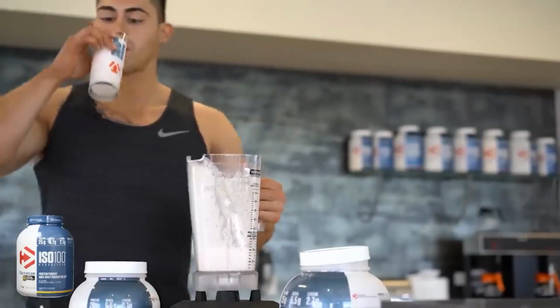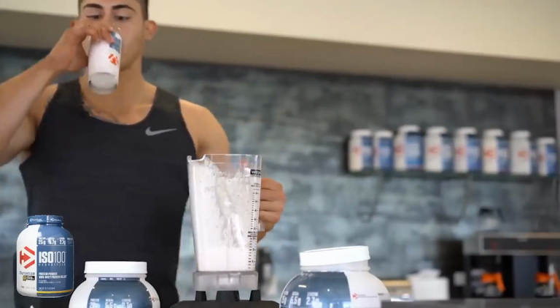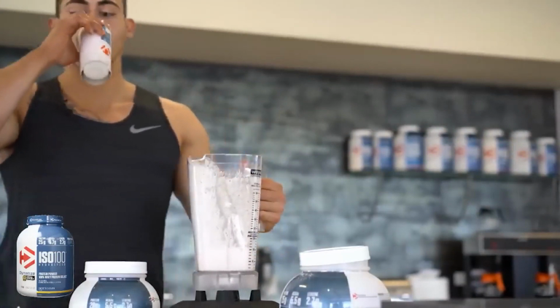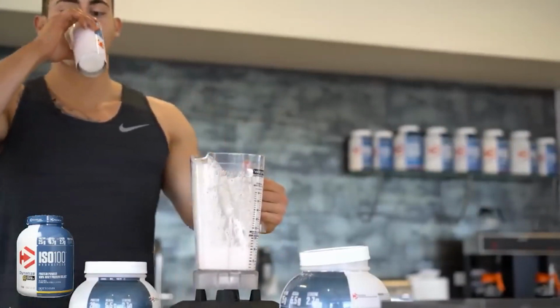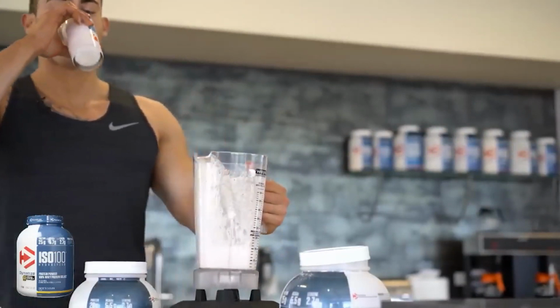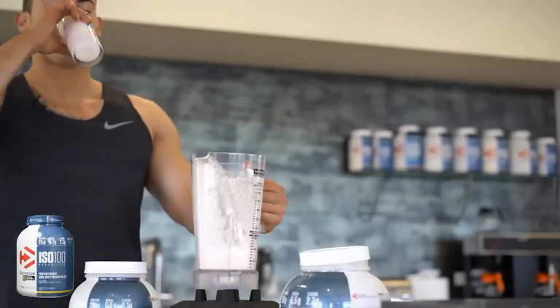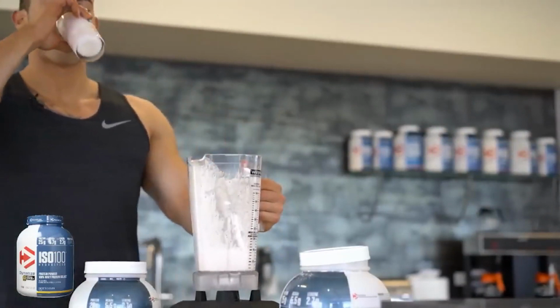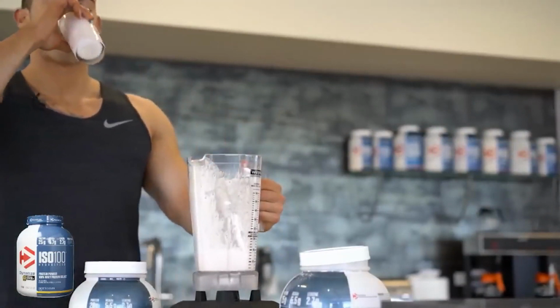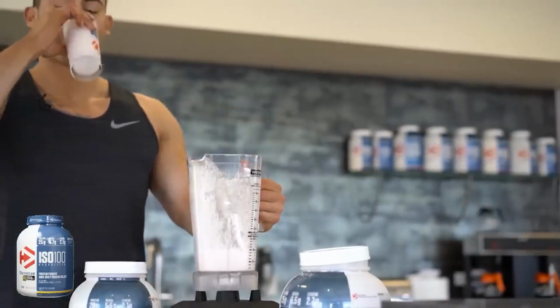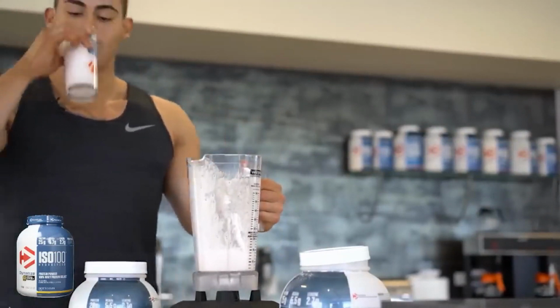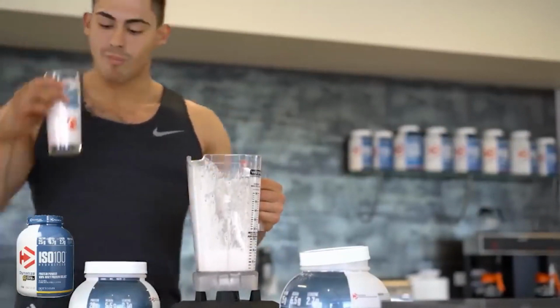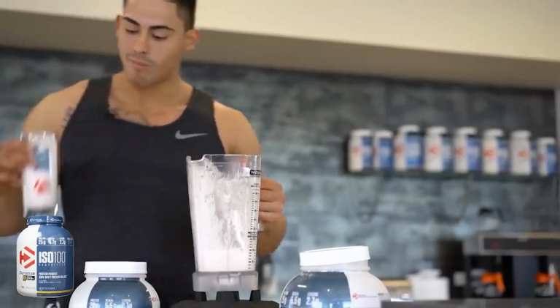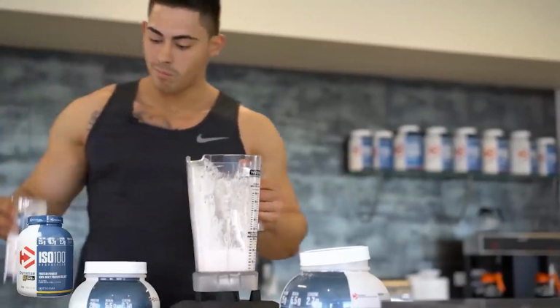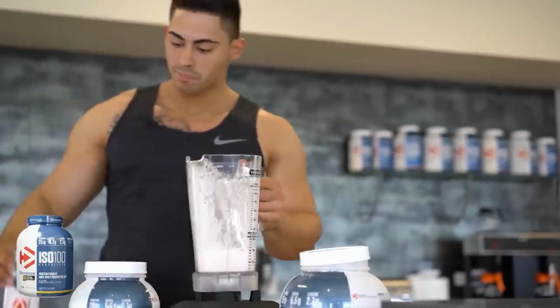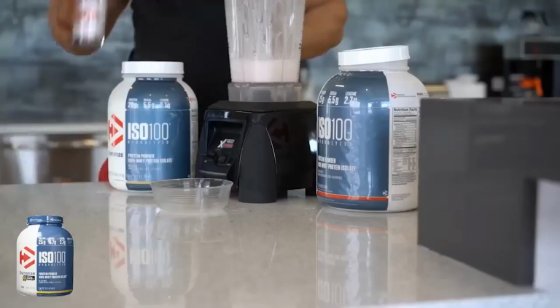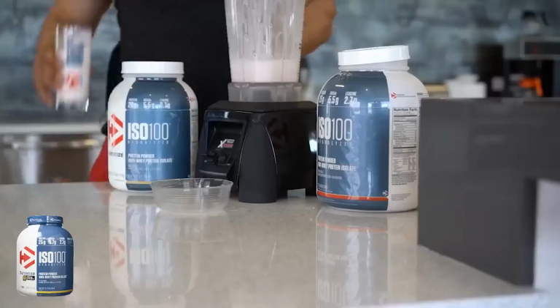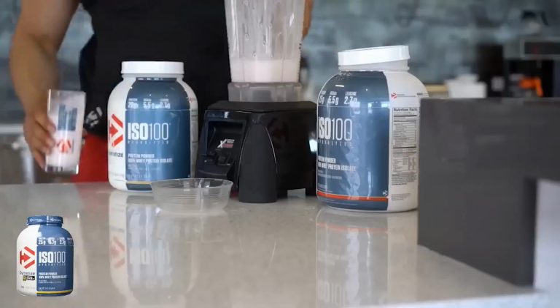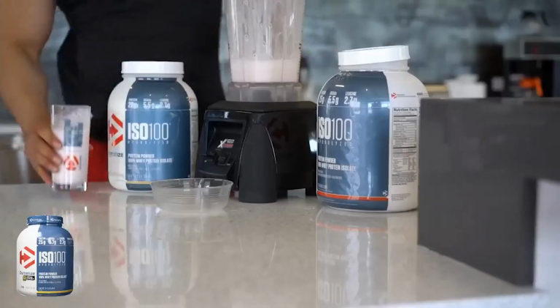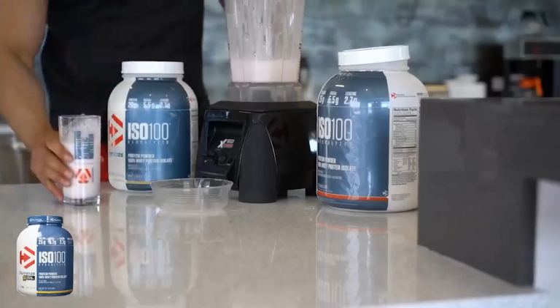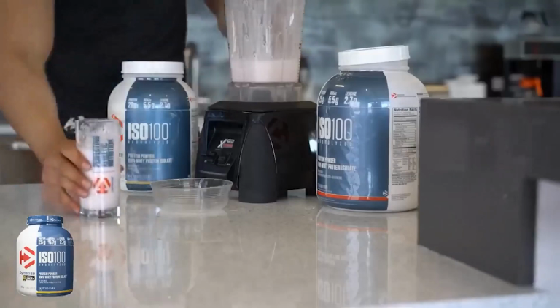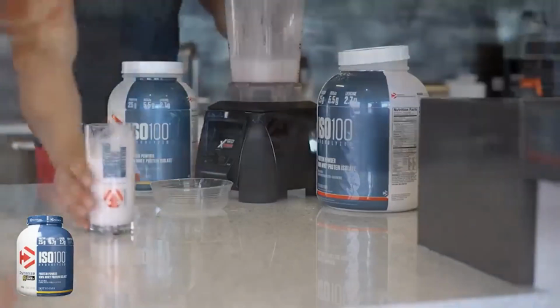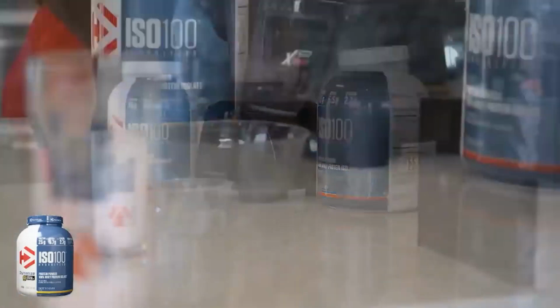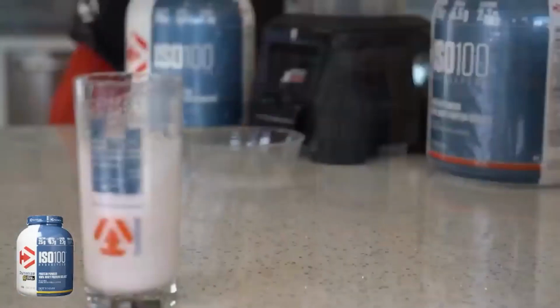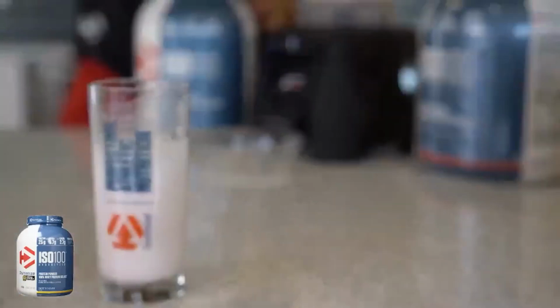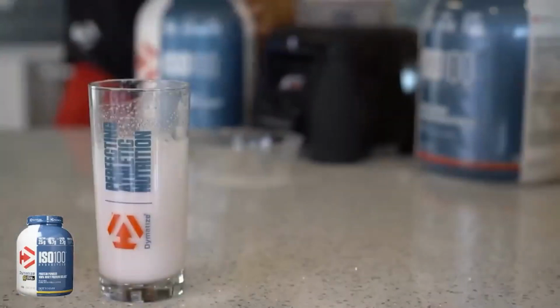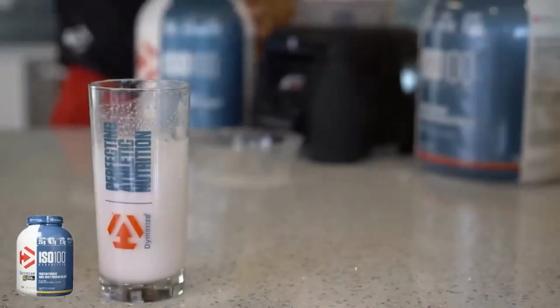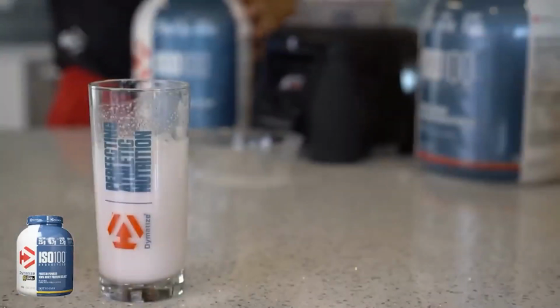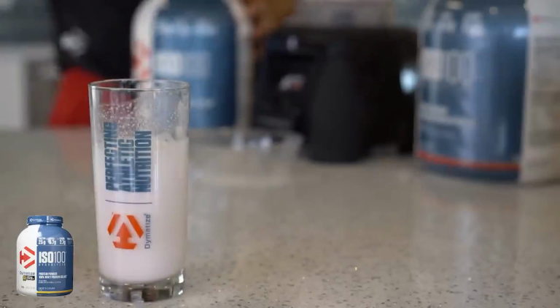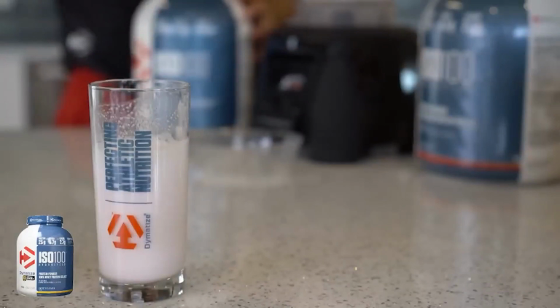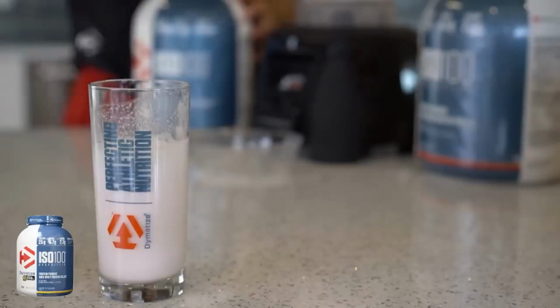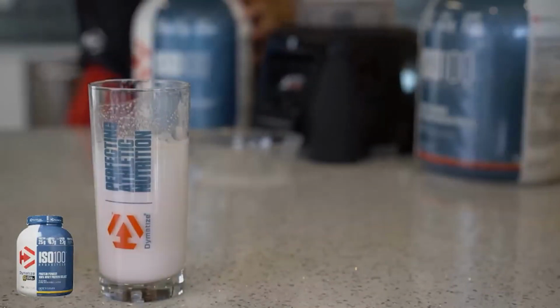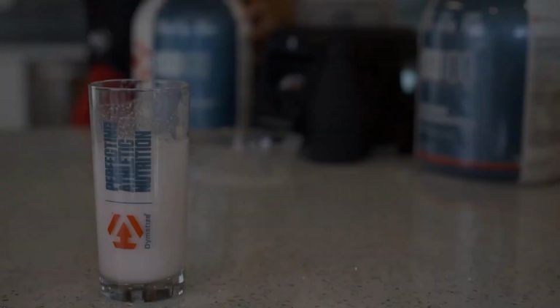We would like to hear which of these products you like the most and why, so please put that in the comments section below.